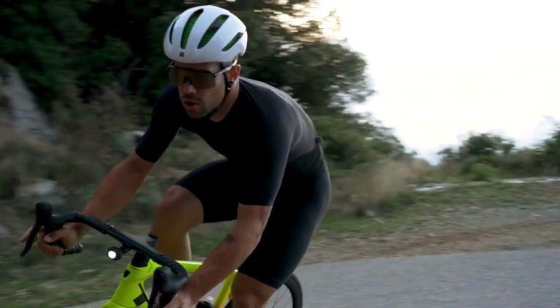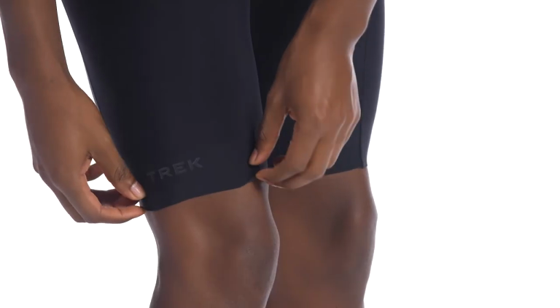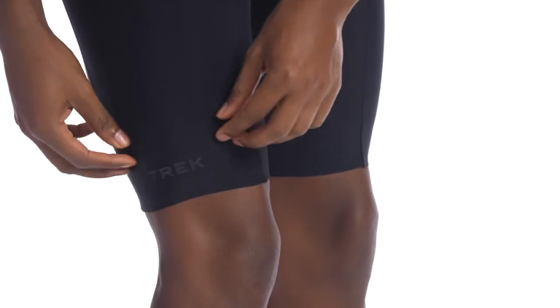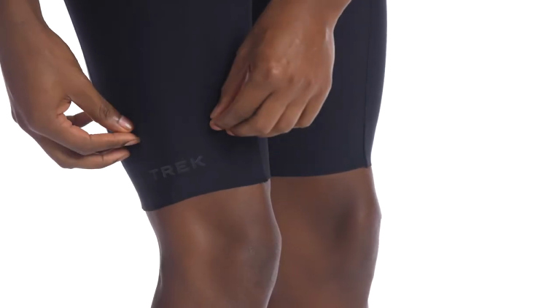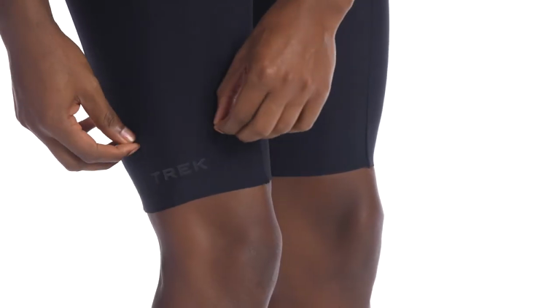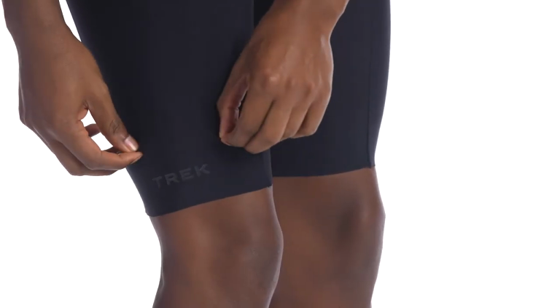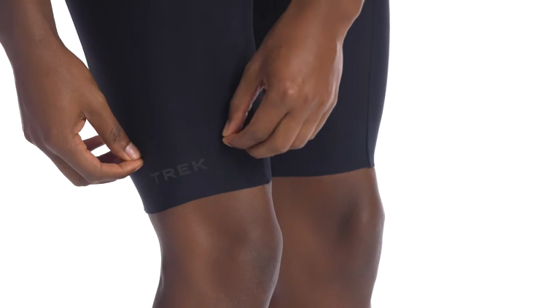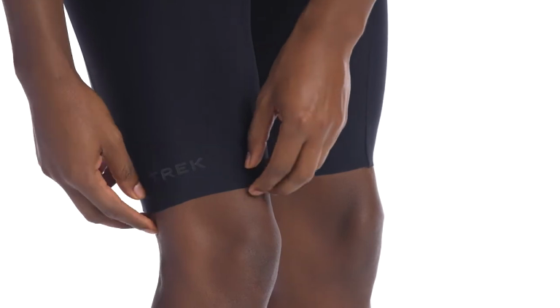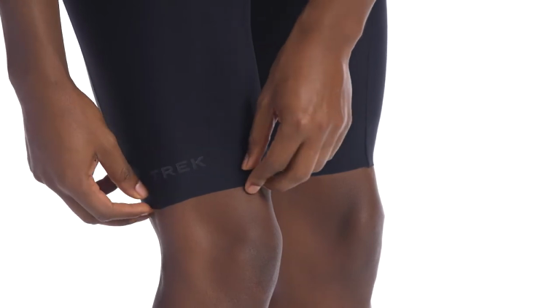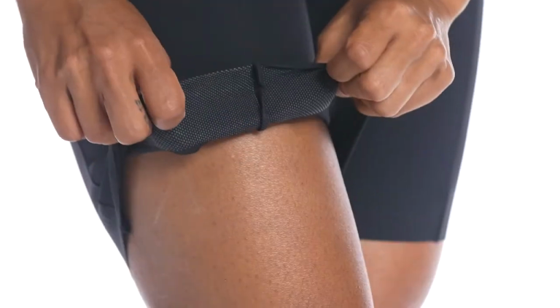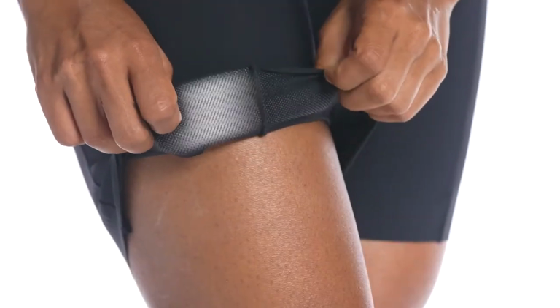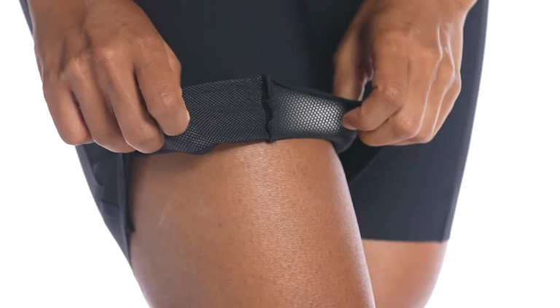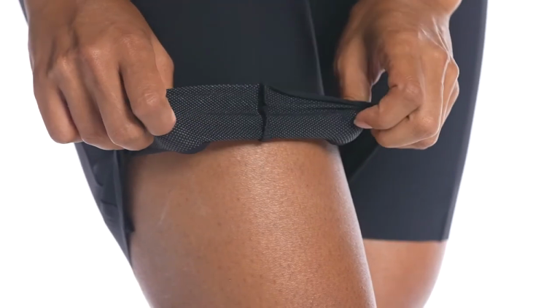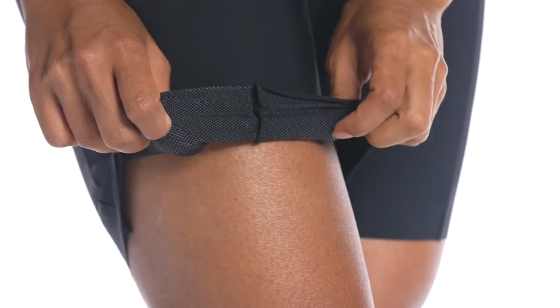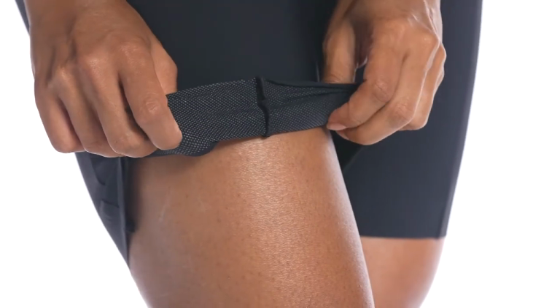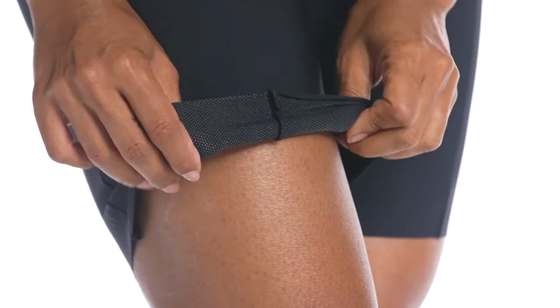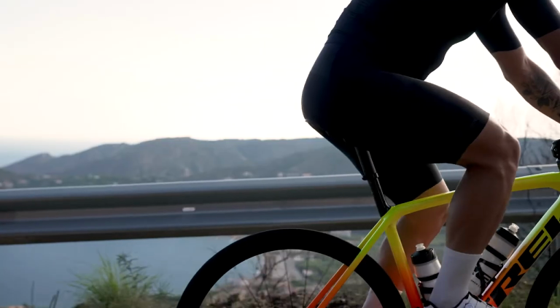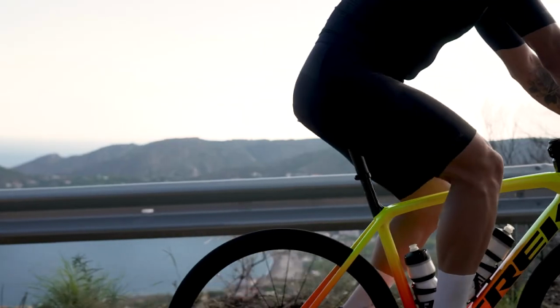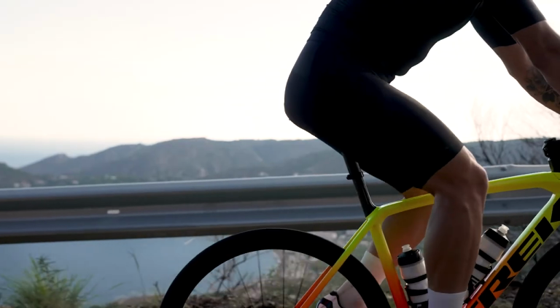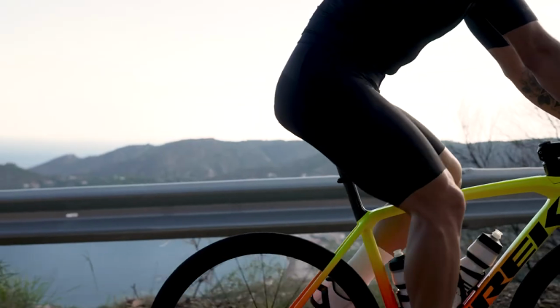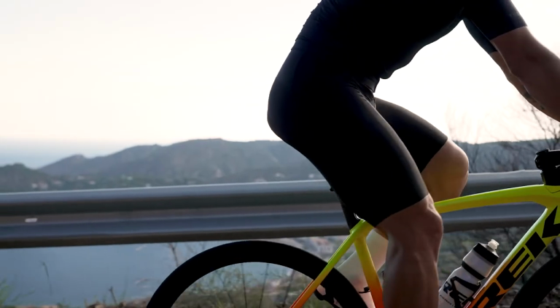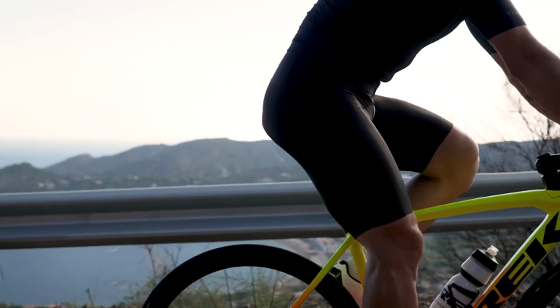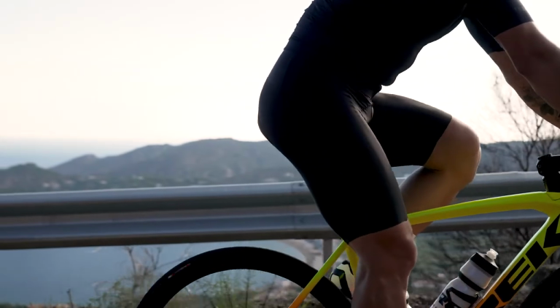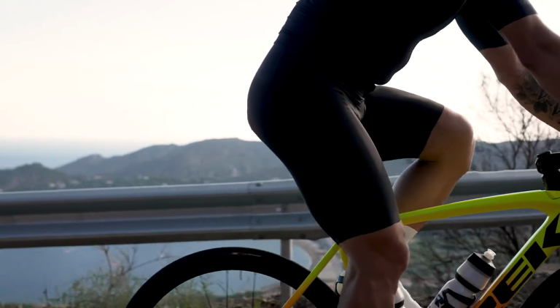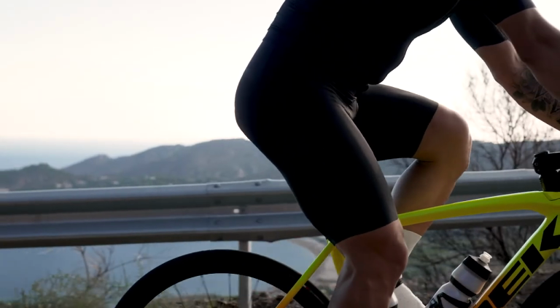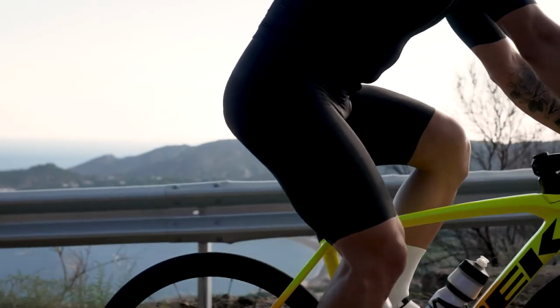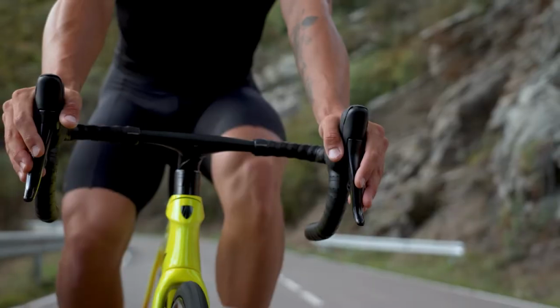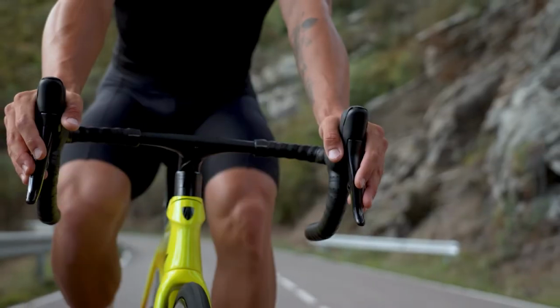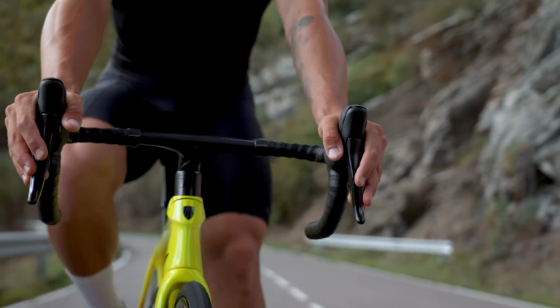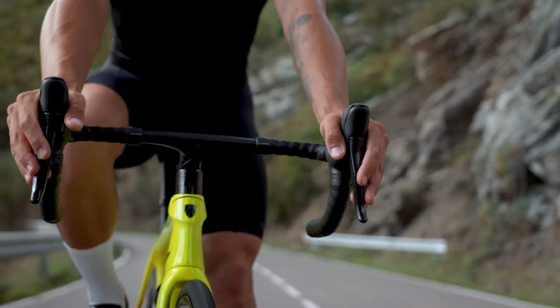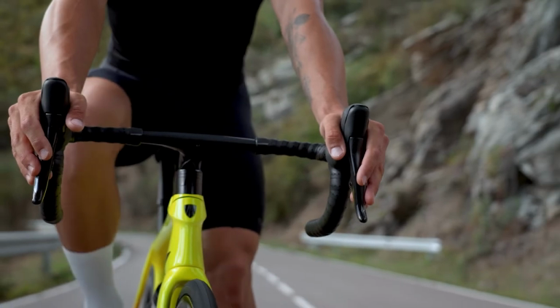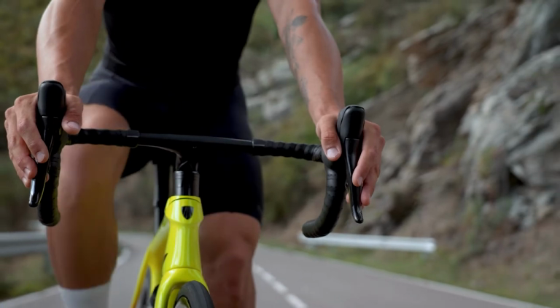A raw edge leg opening with premium silicone grippers provides seamless compression through the hip and leg that stays put while pedaling.